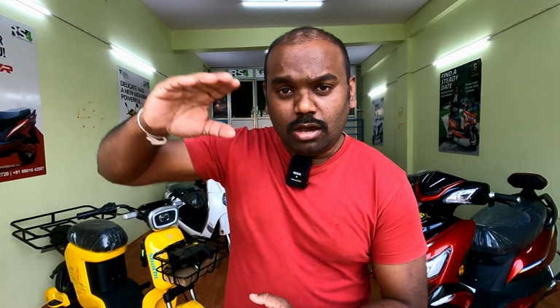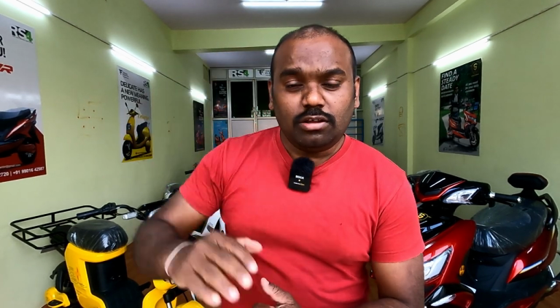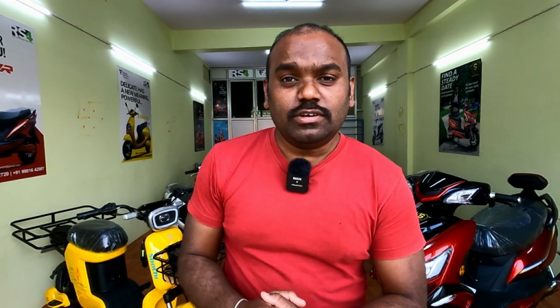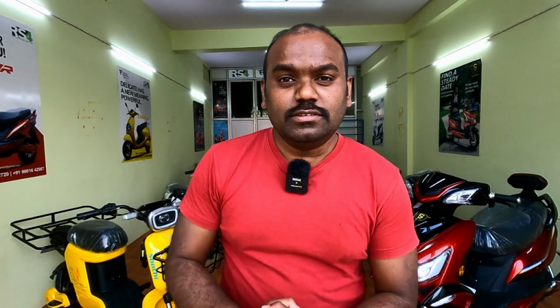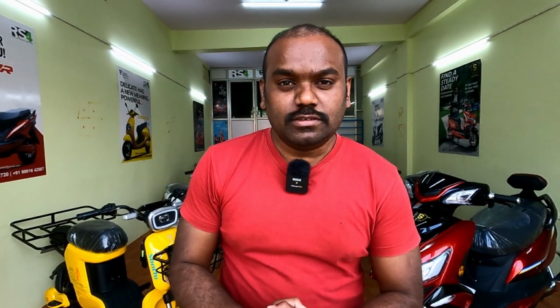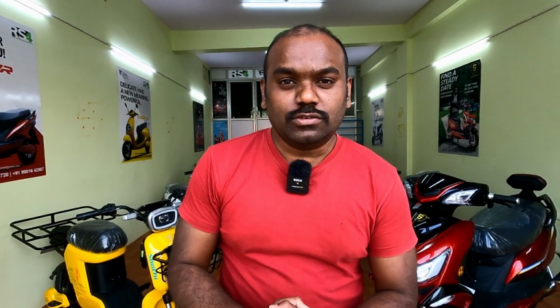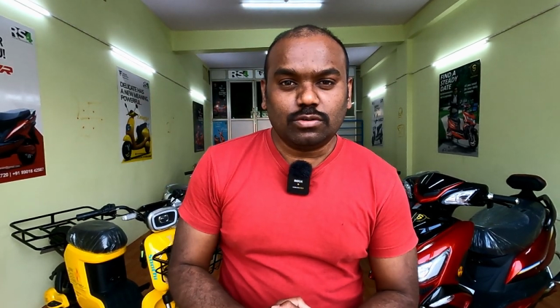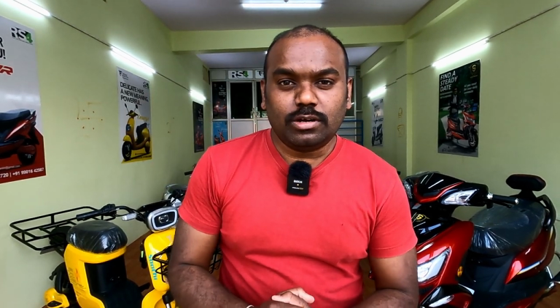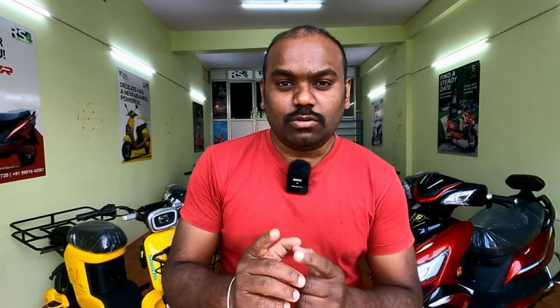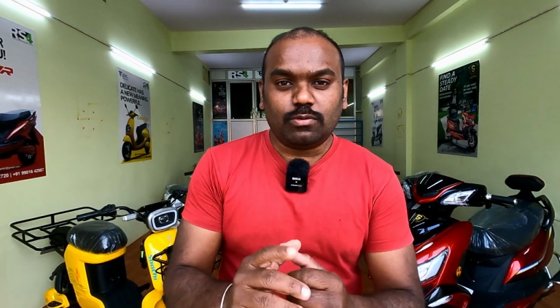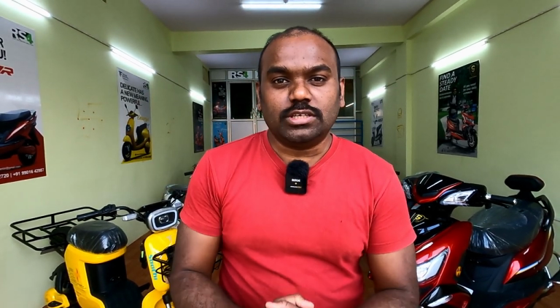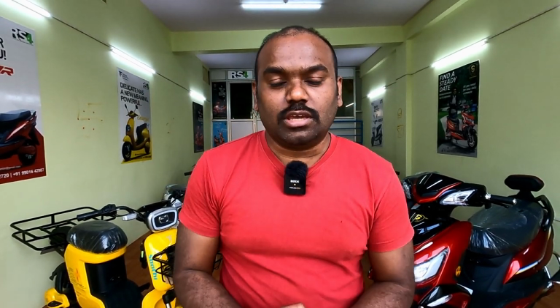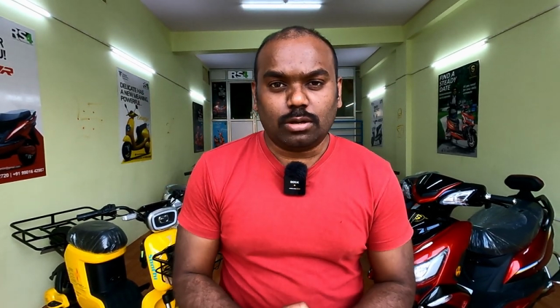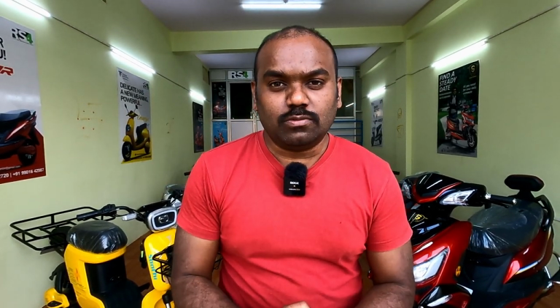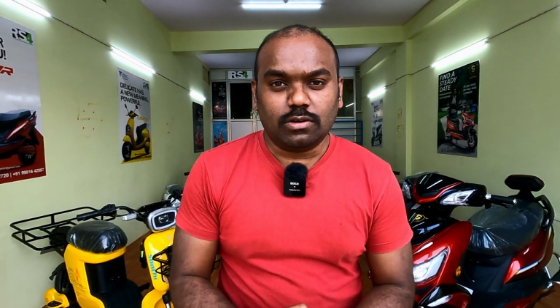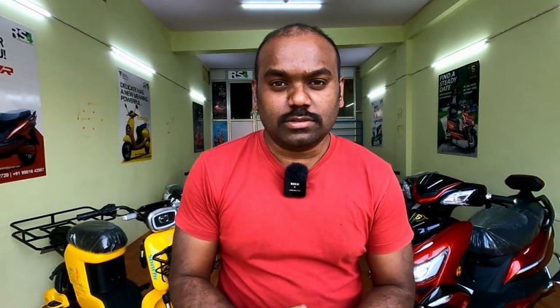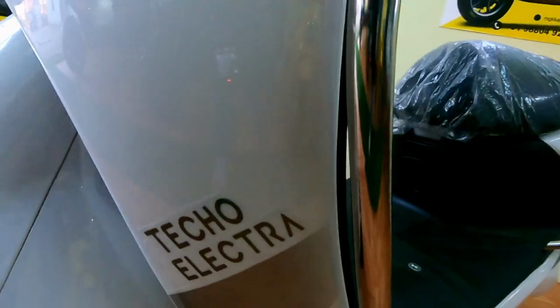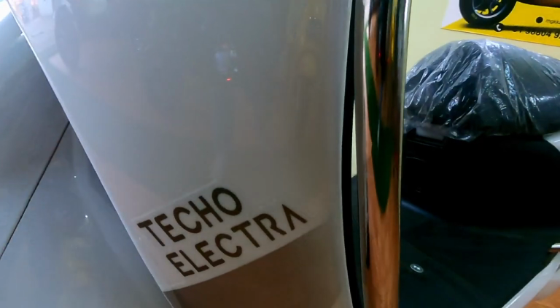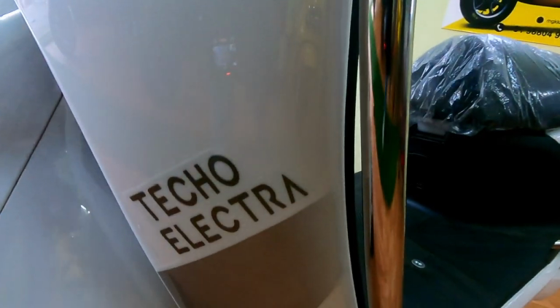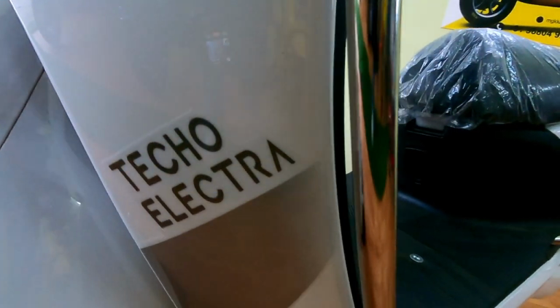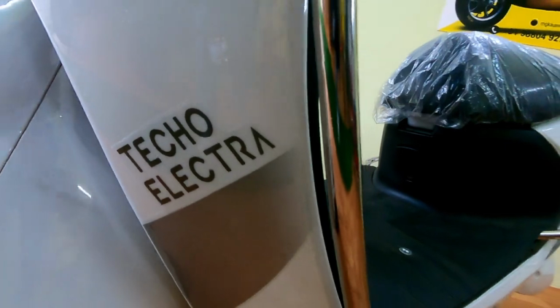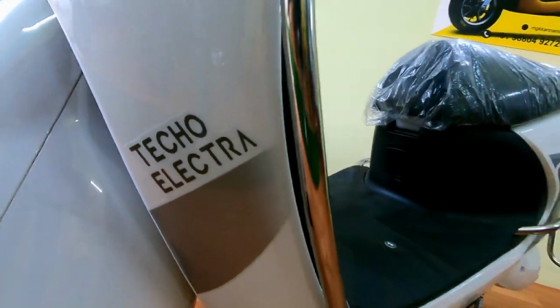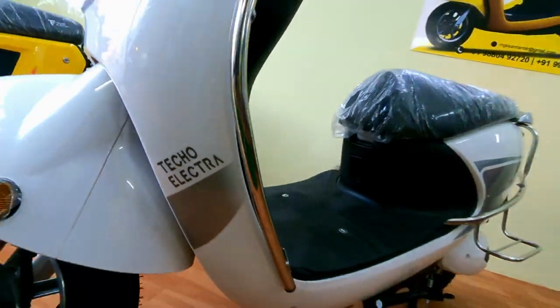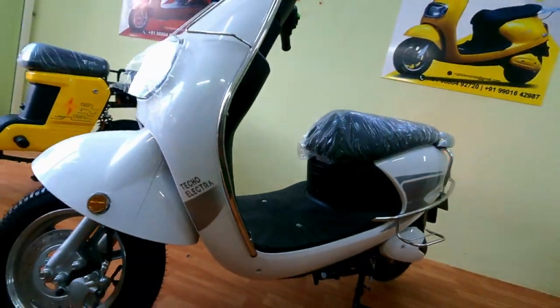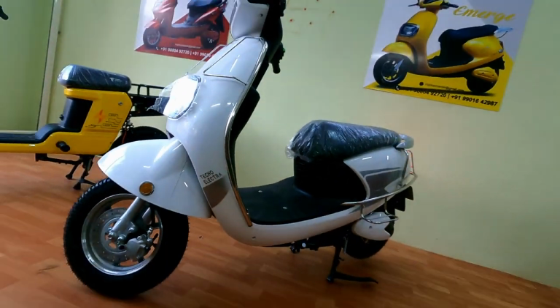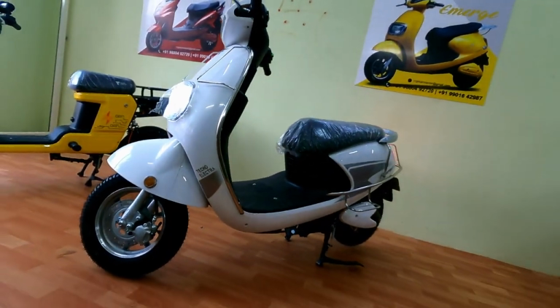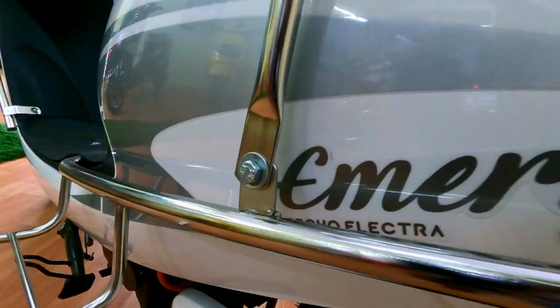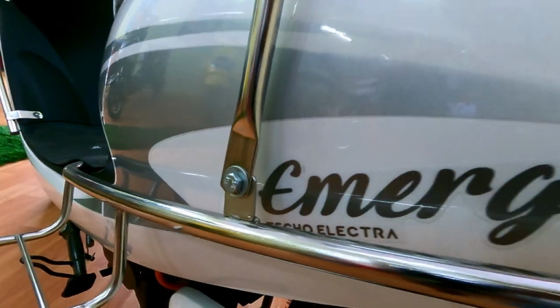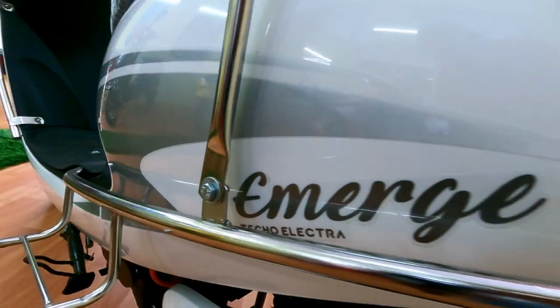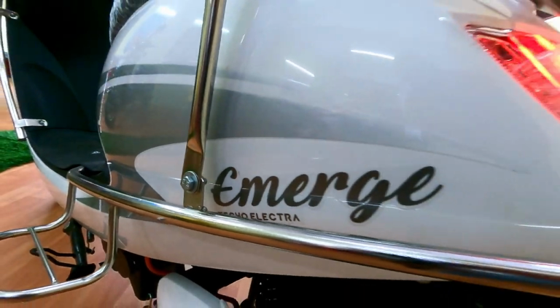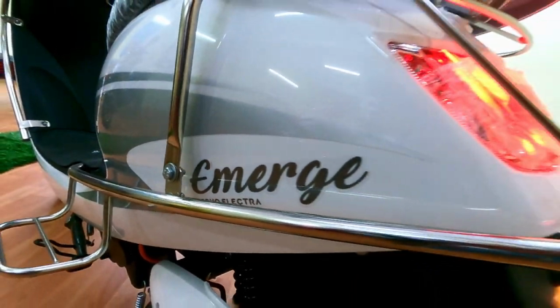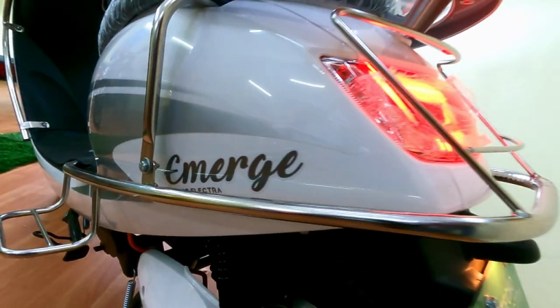Hello friends, this is Kishore Kumar. You are watching KCOPs Vlogs. Today we are going to see Tekoelektra MRC vehicles.